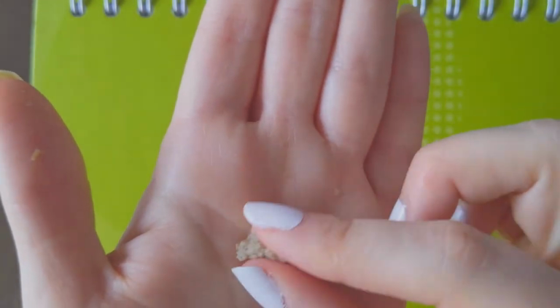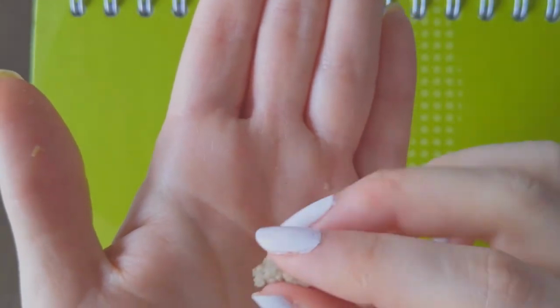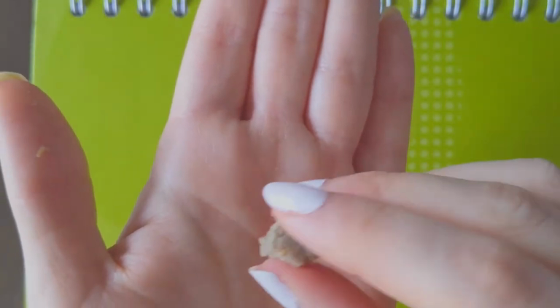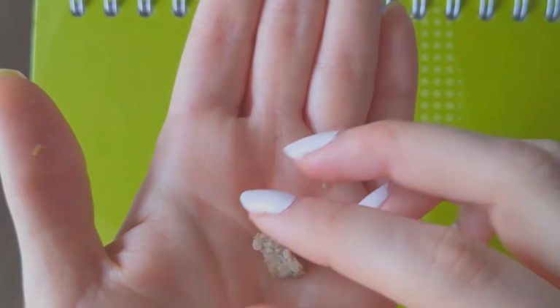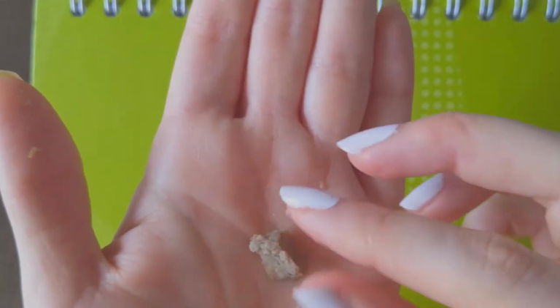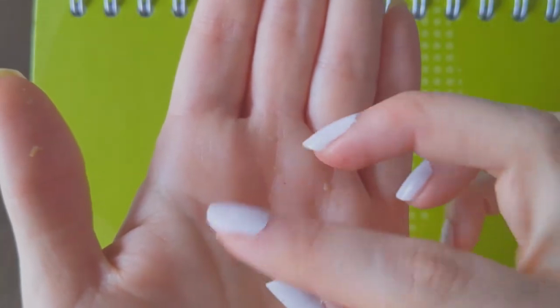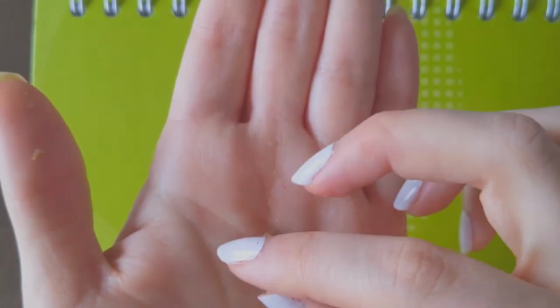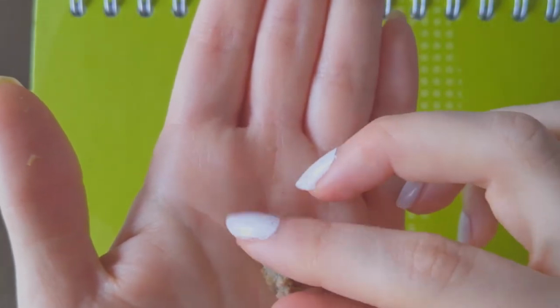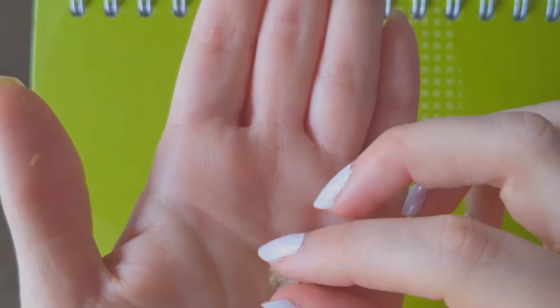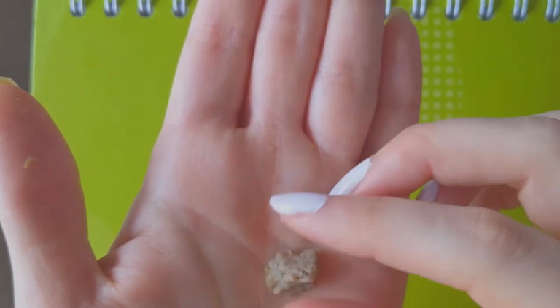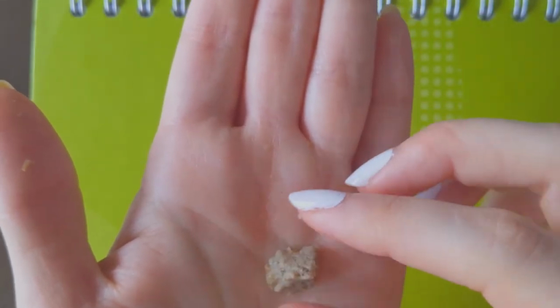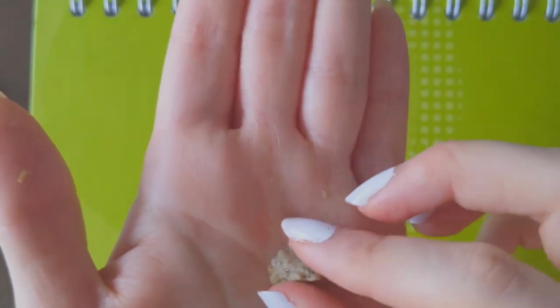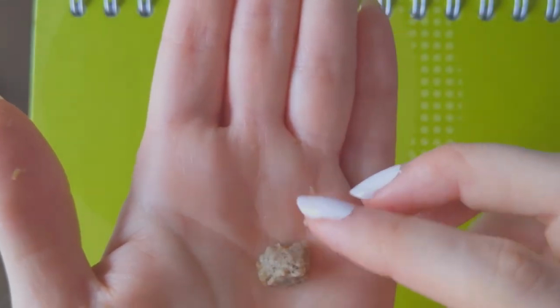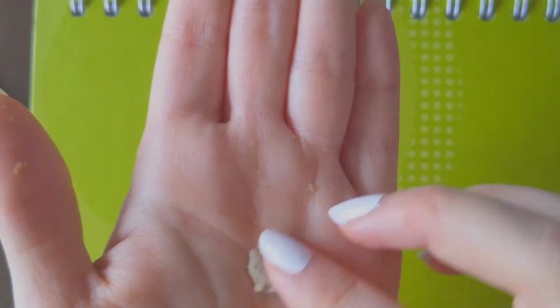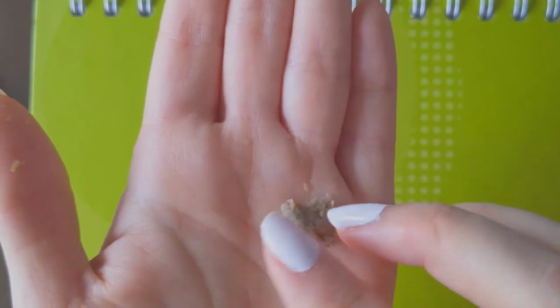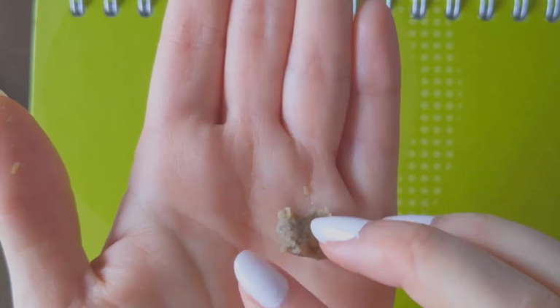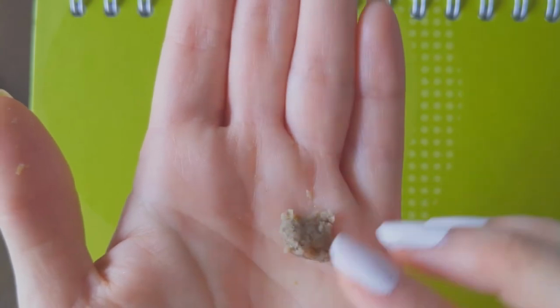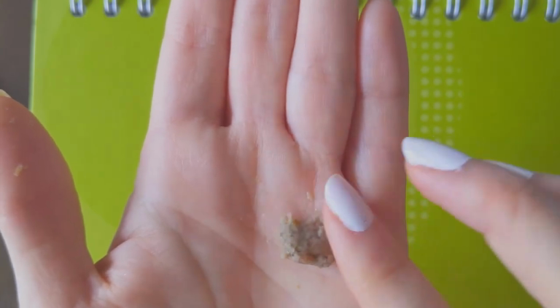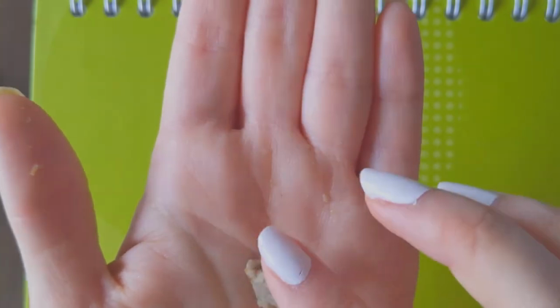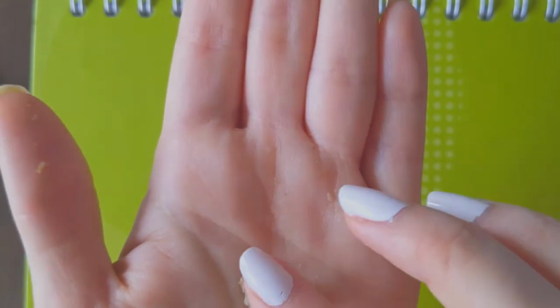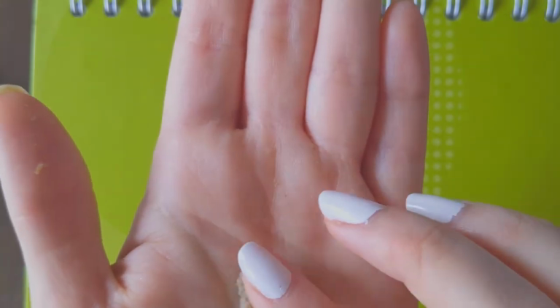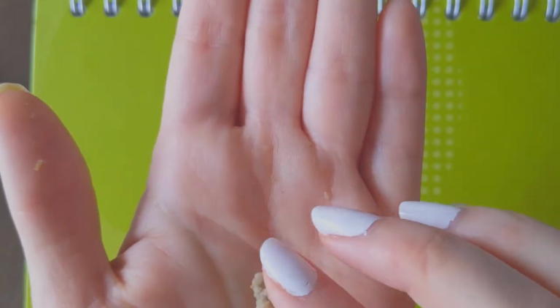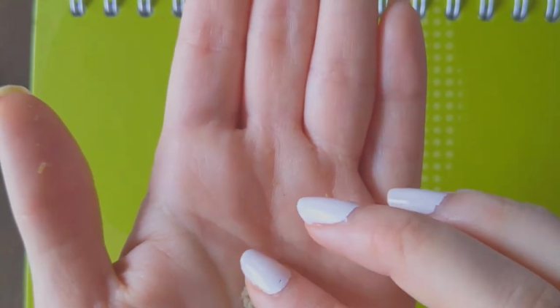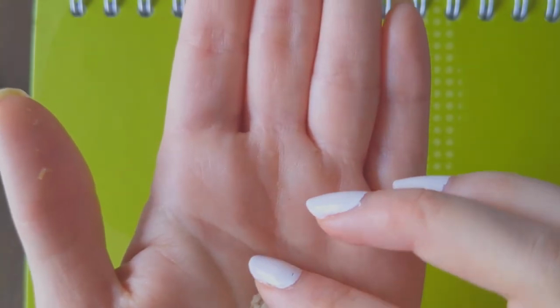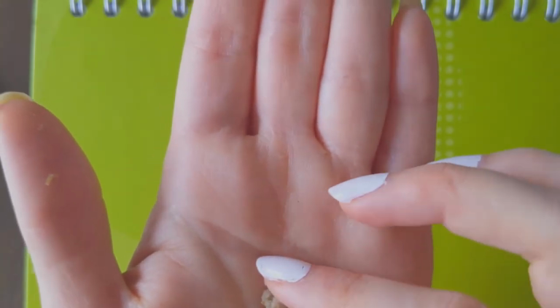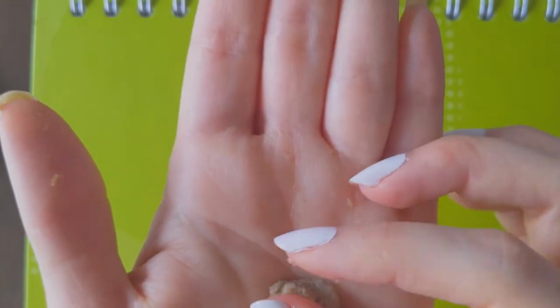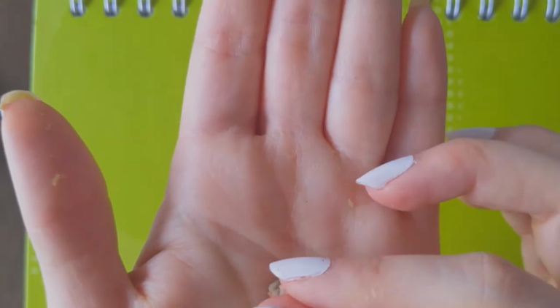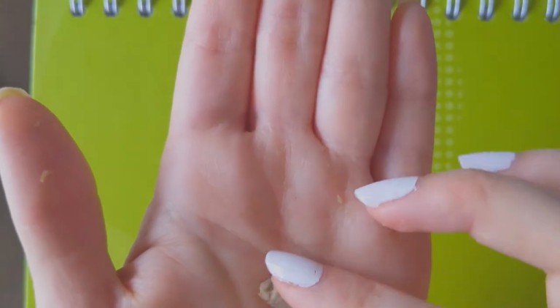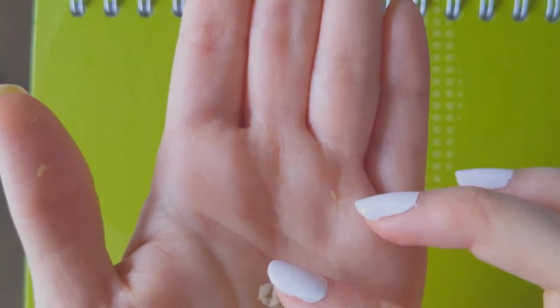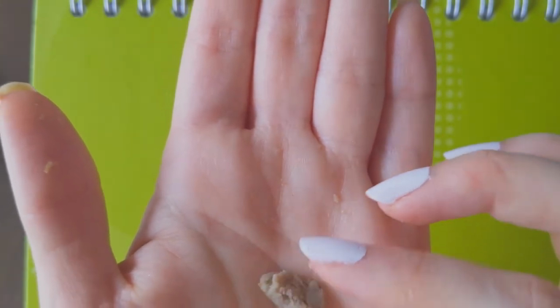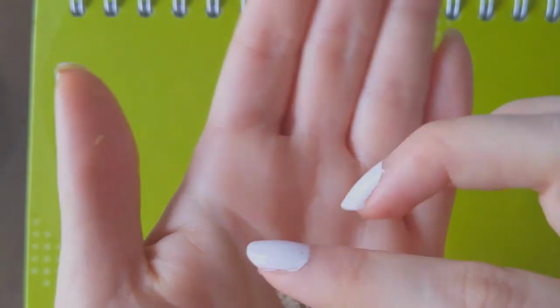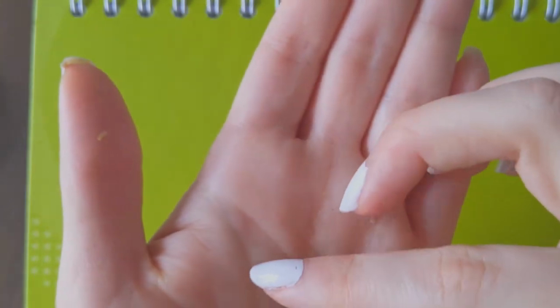After mixing, make it into a bowl by rubbing it with a pinch of the palms of your hands.